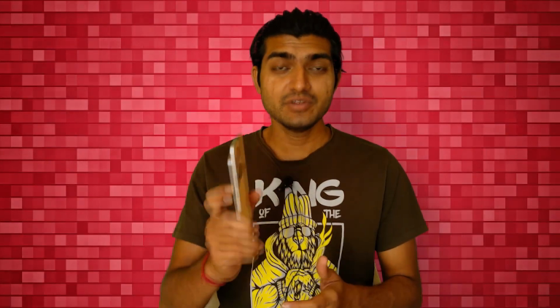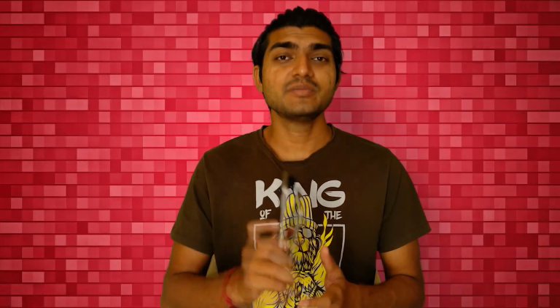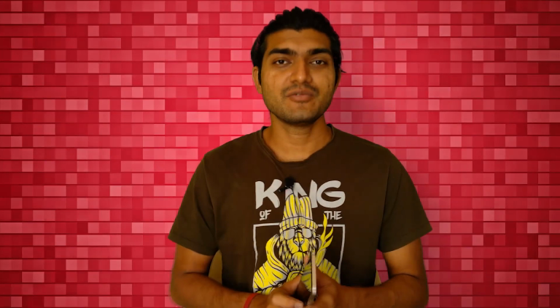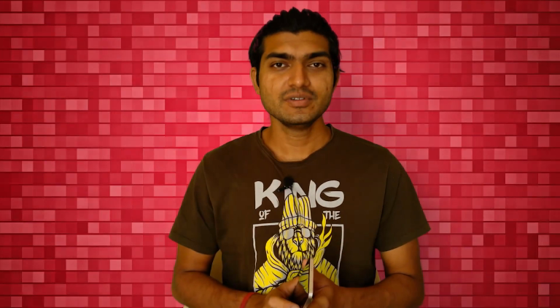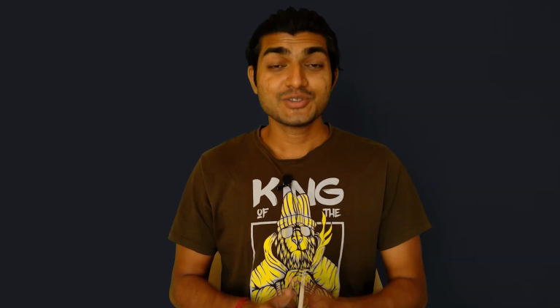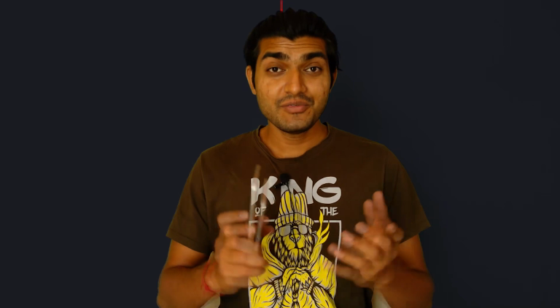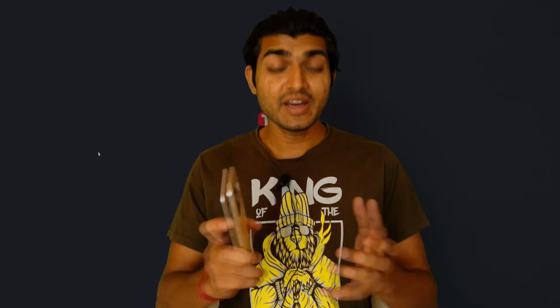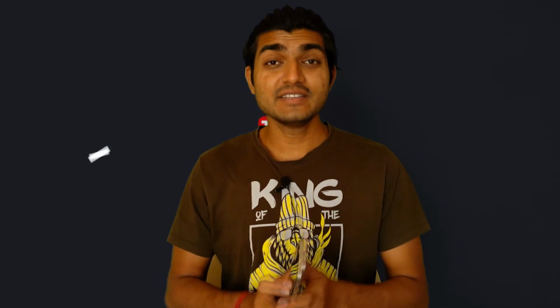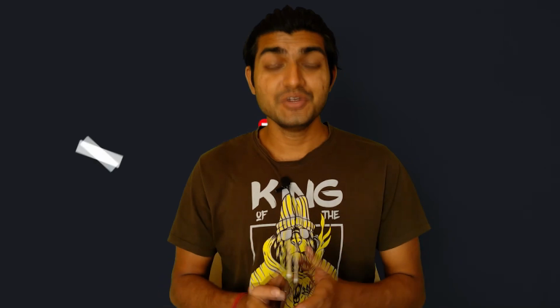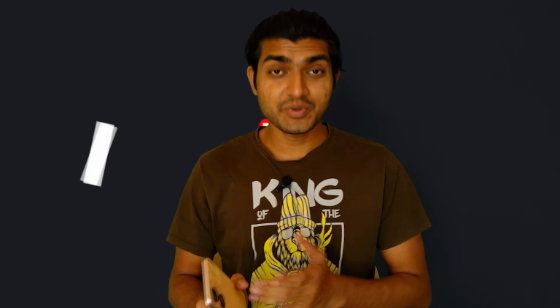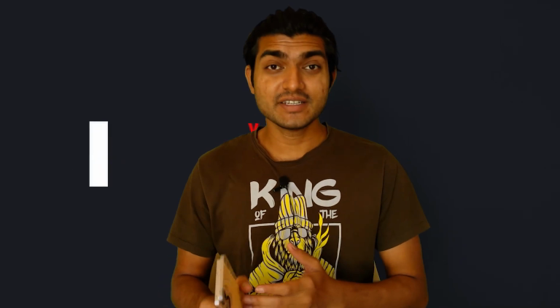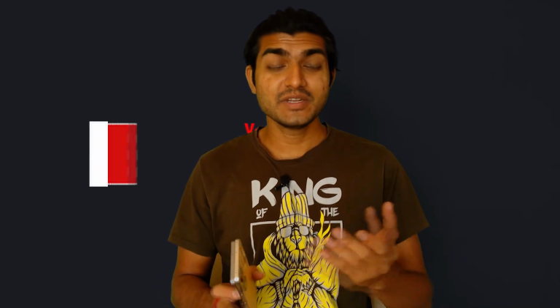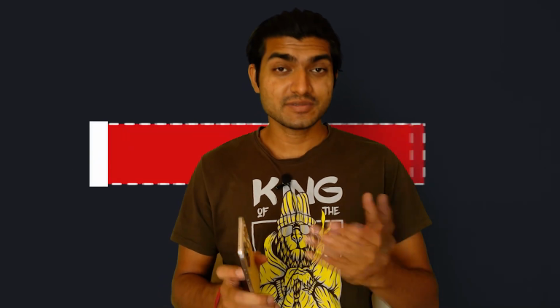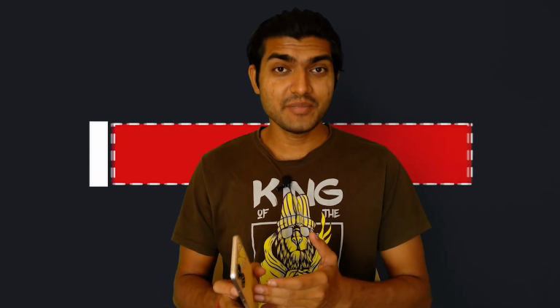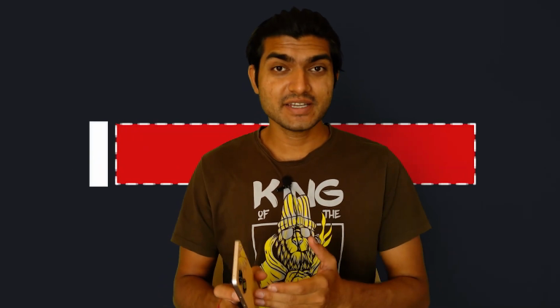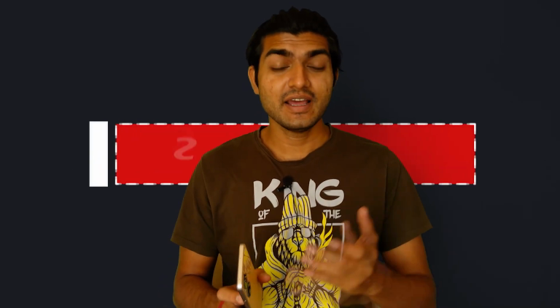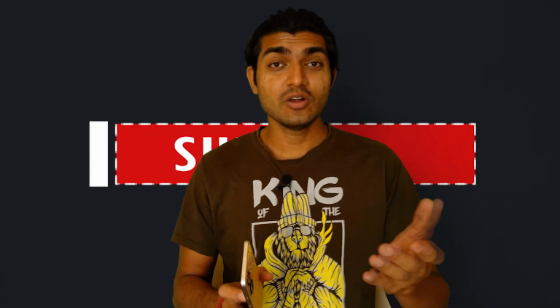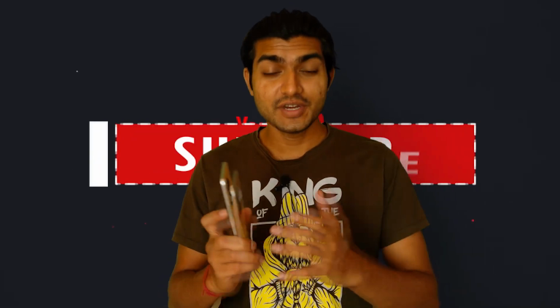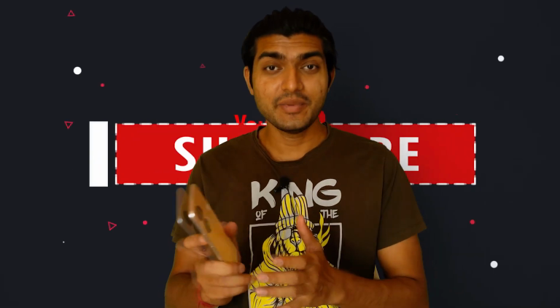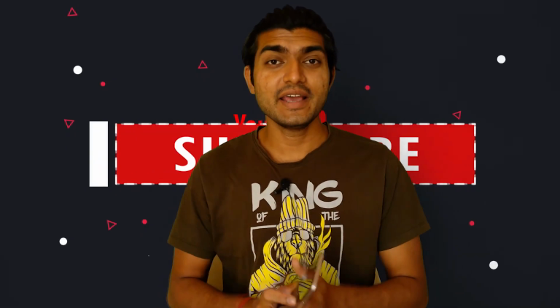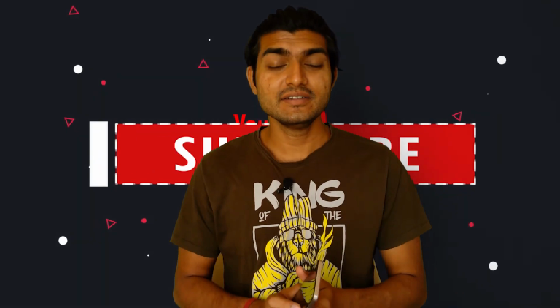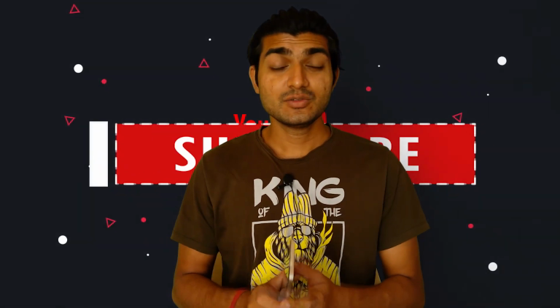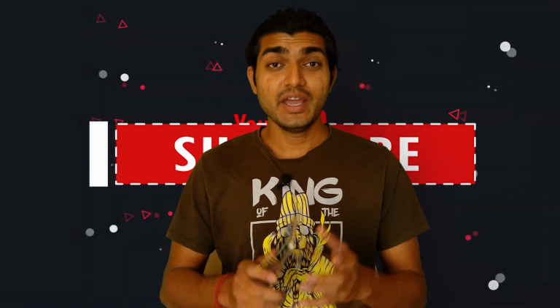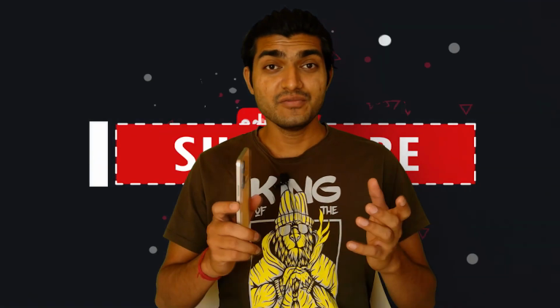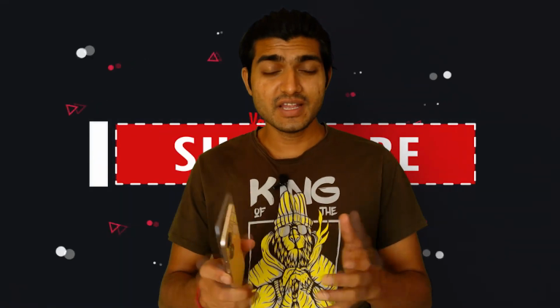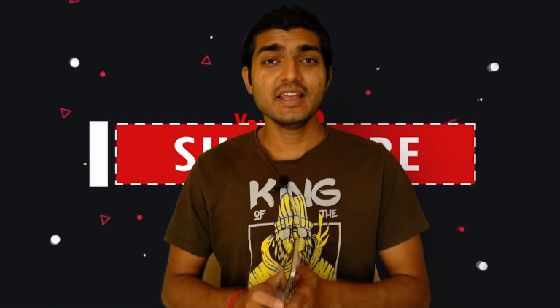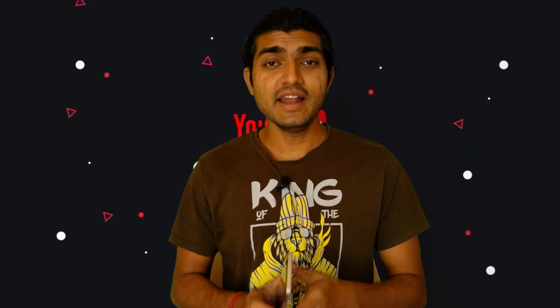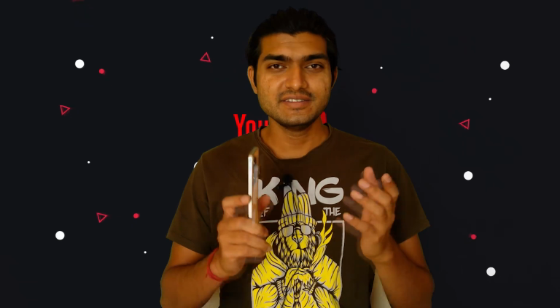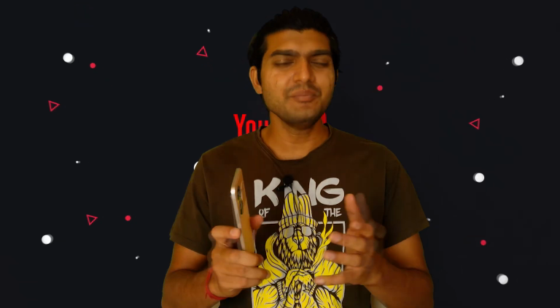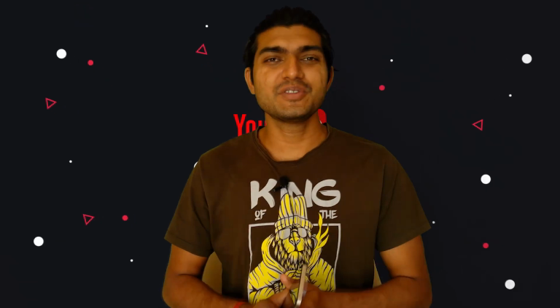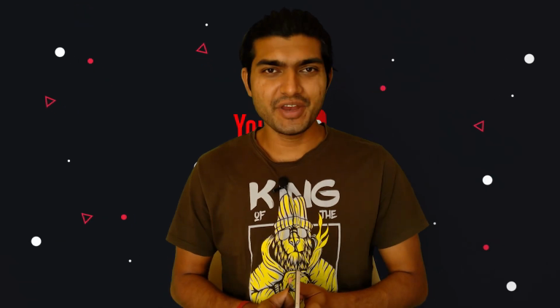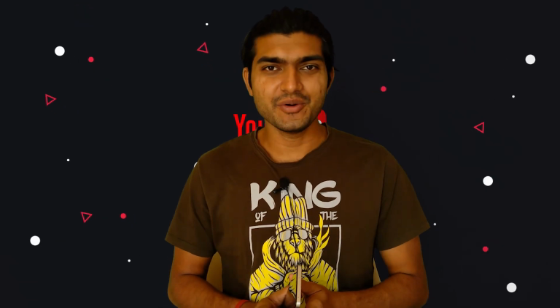If you are new to my channel, please subscribe and also hit the bell icon. Without any further delay, let's jump into the video.